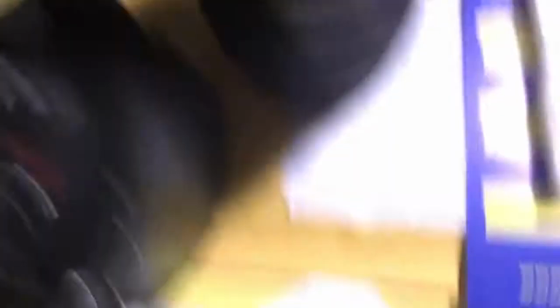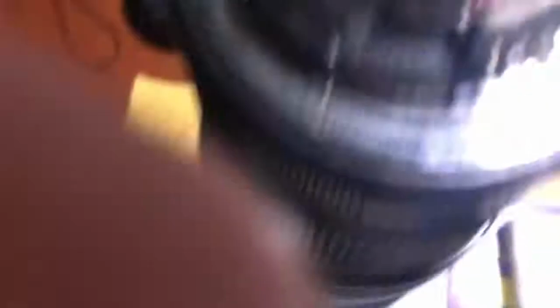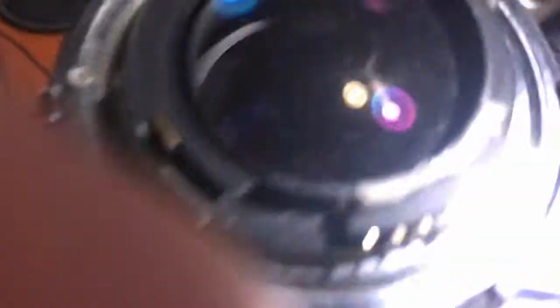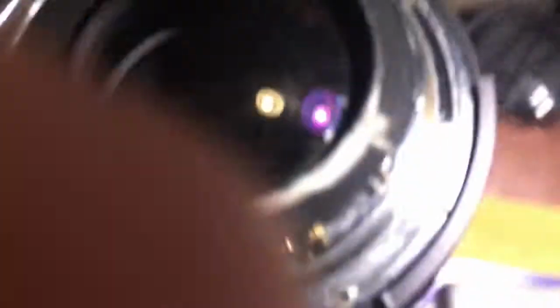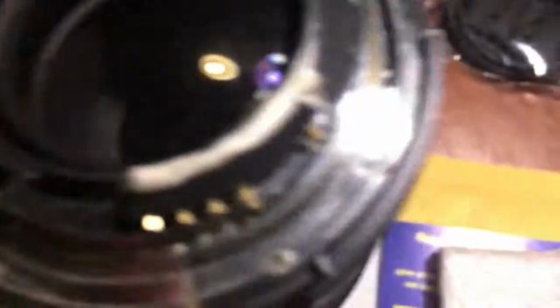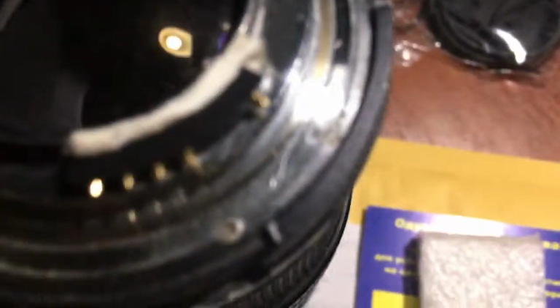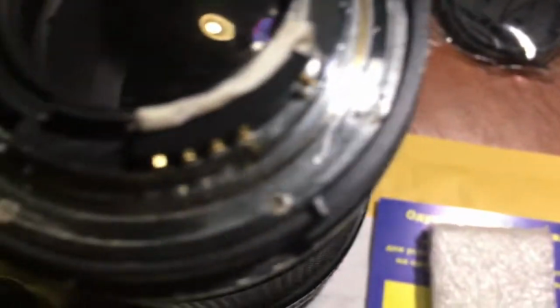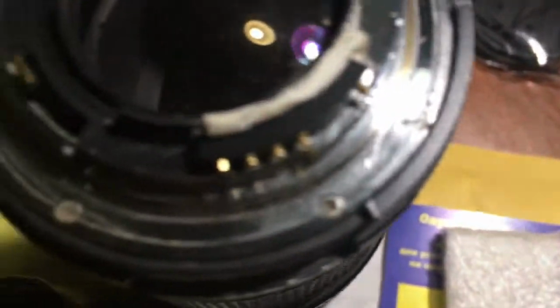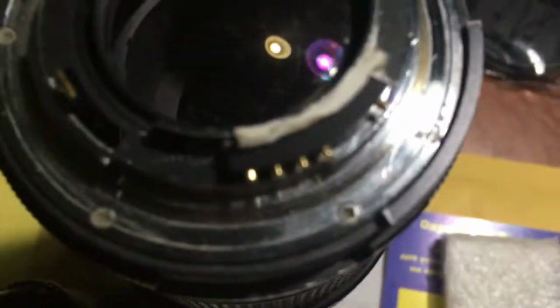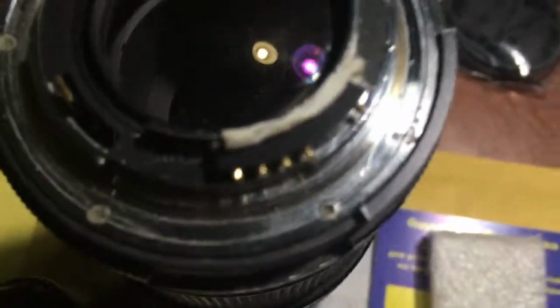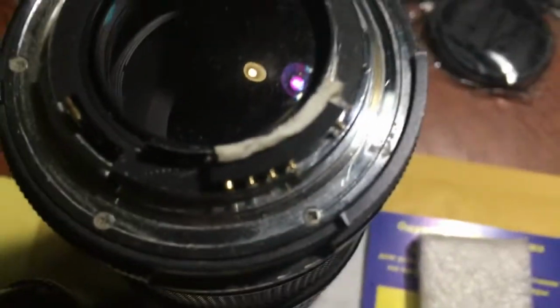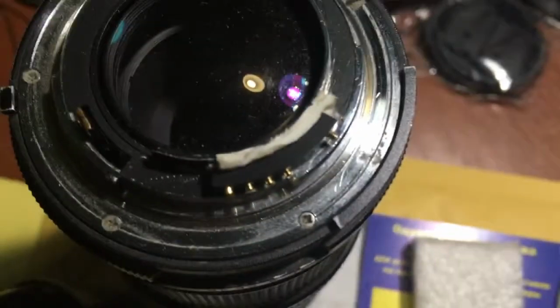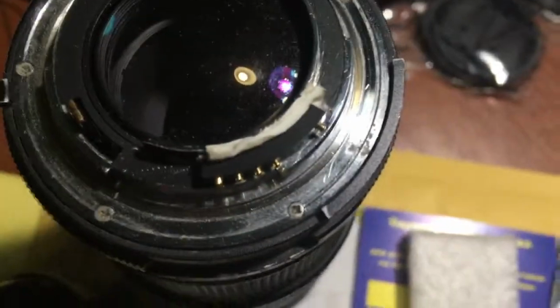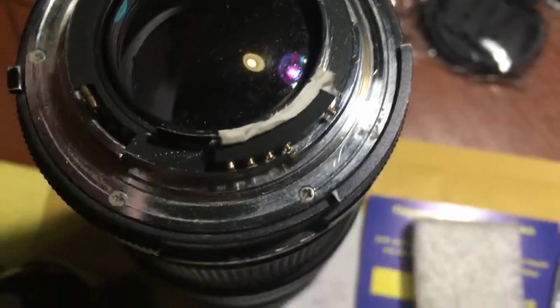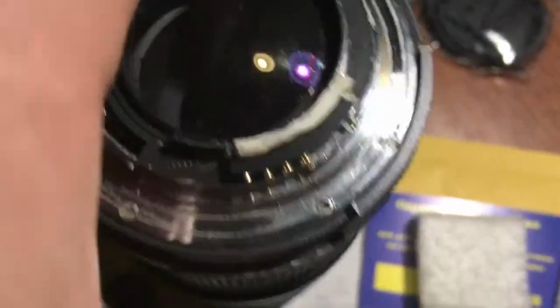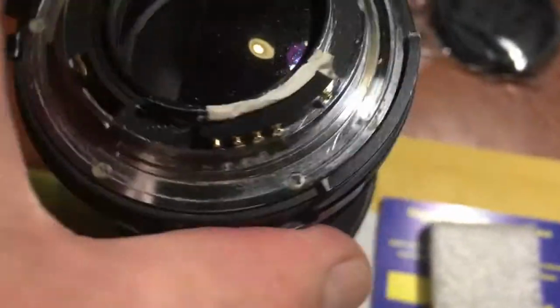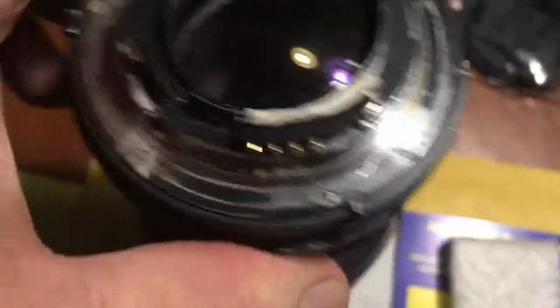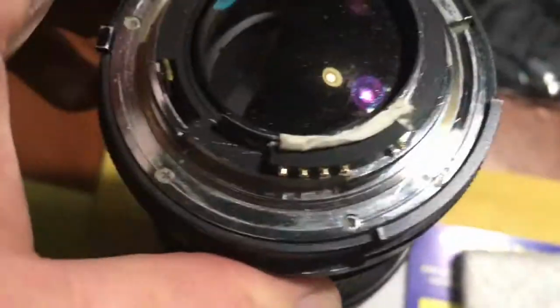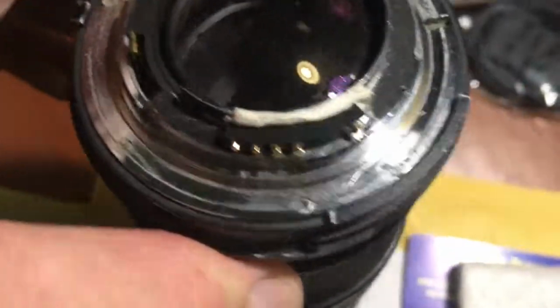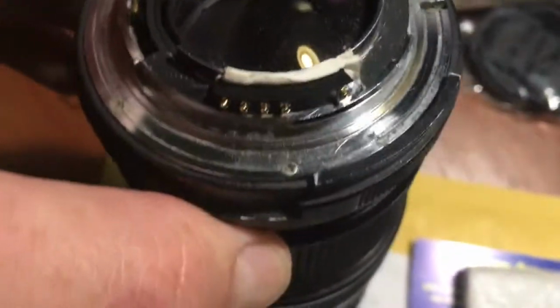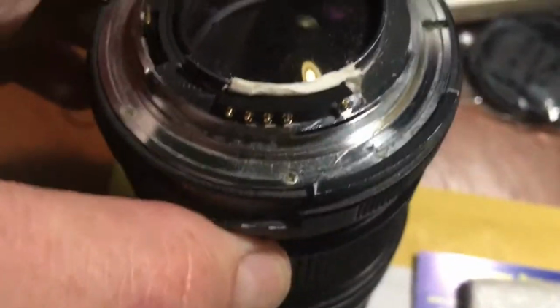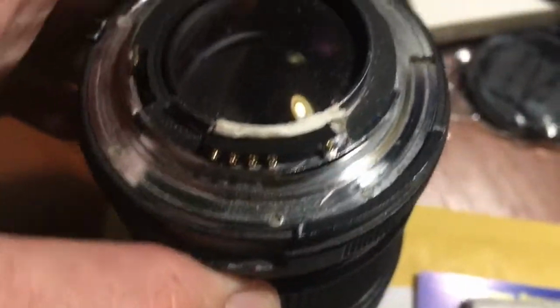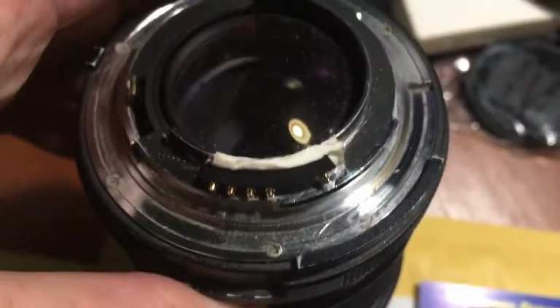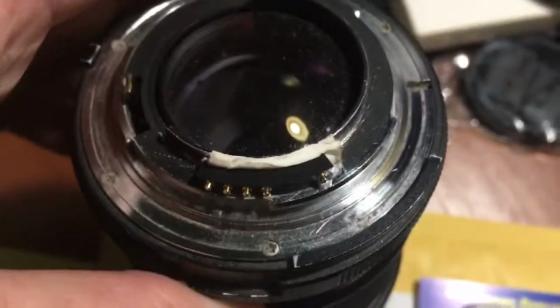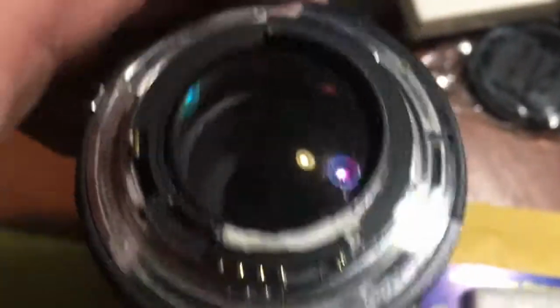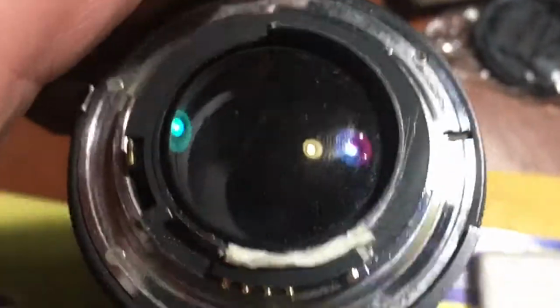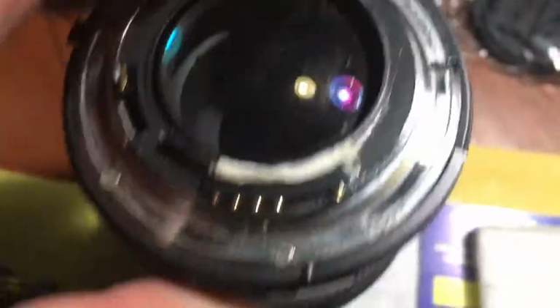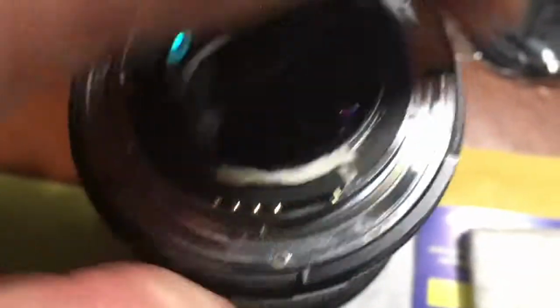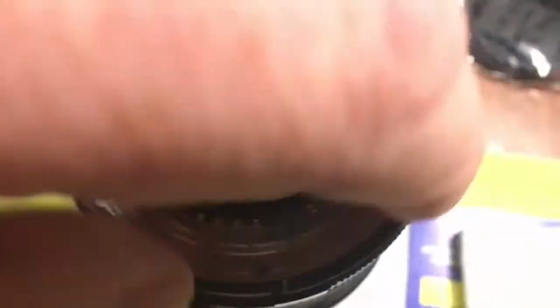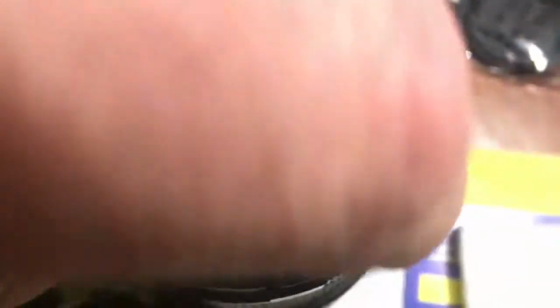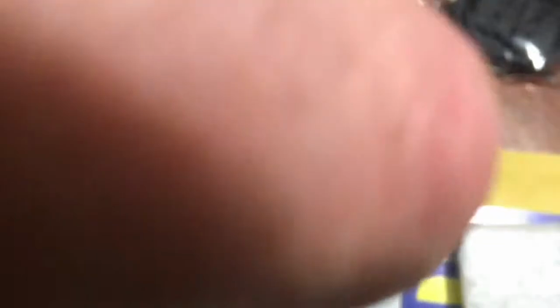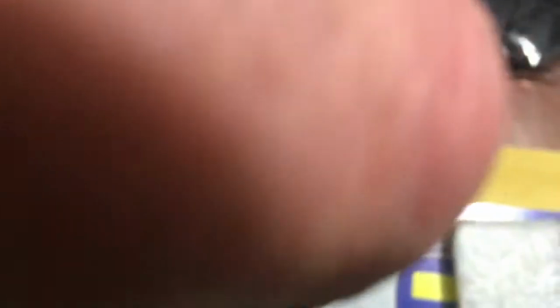Look, this is your chip on my testing lens.